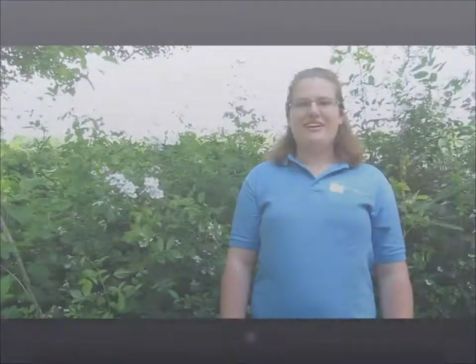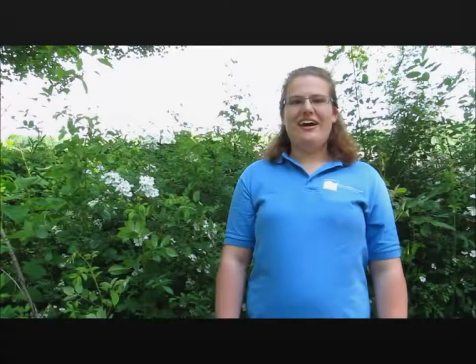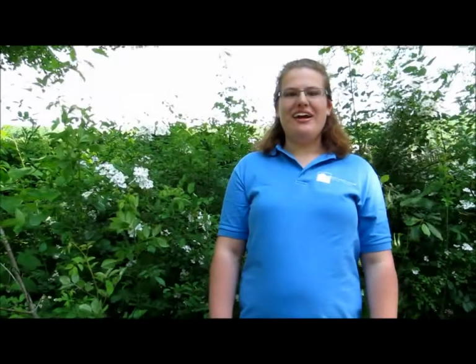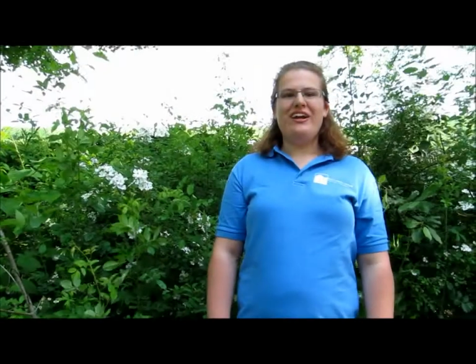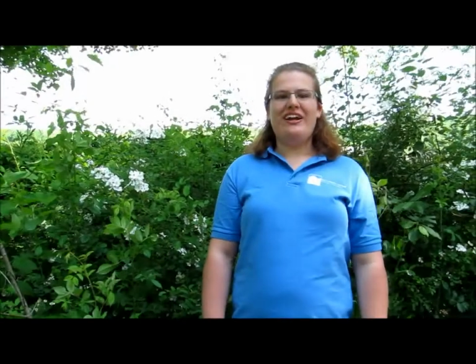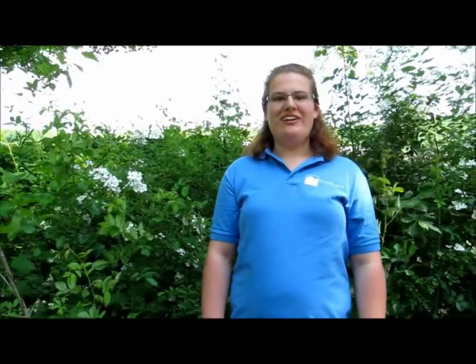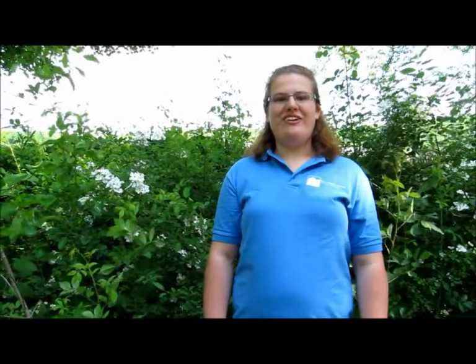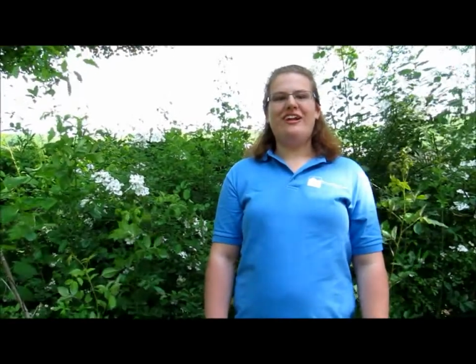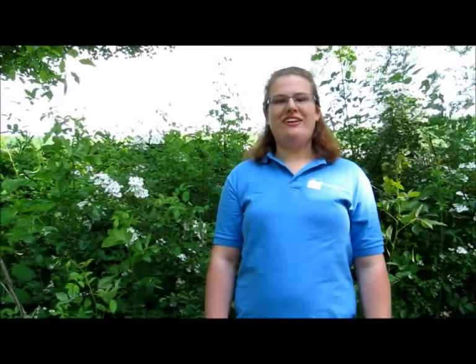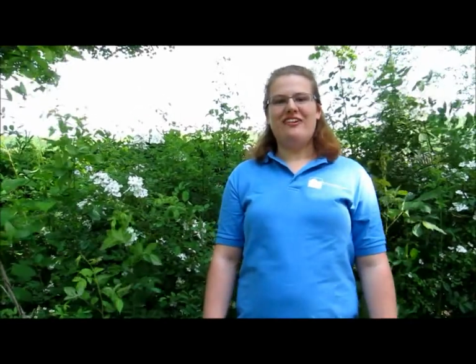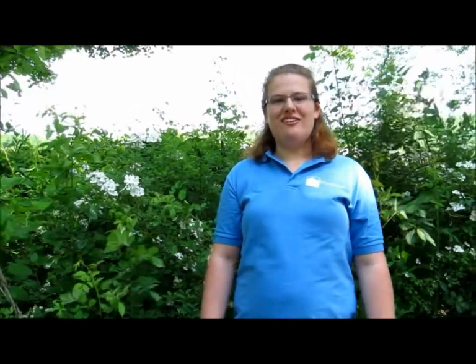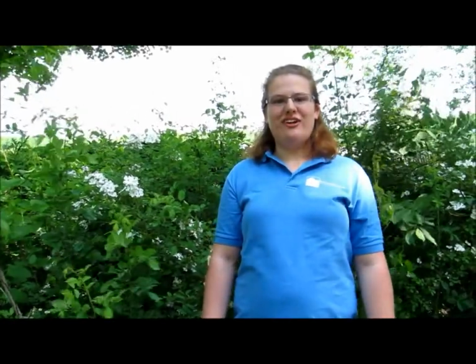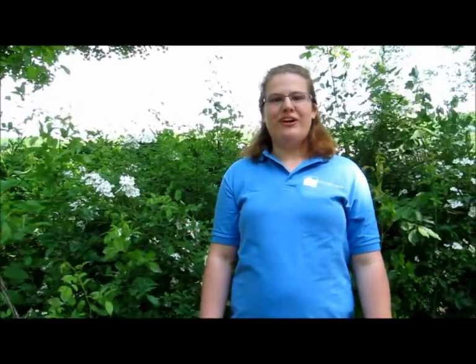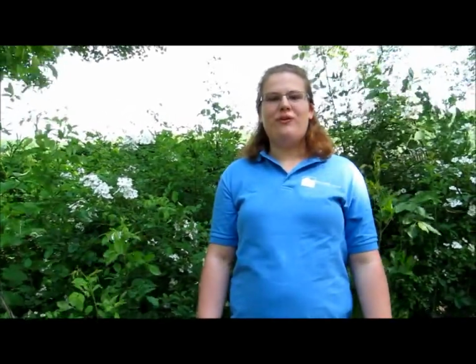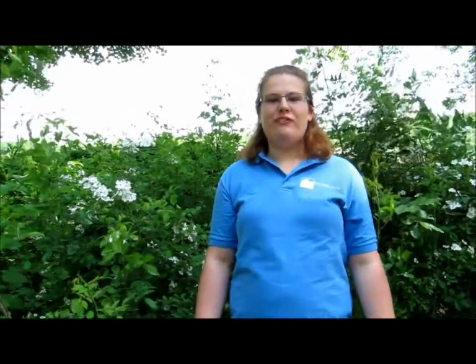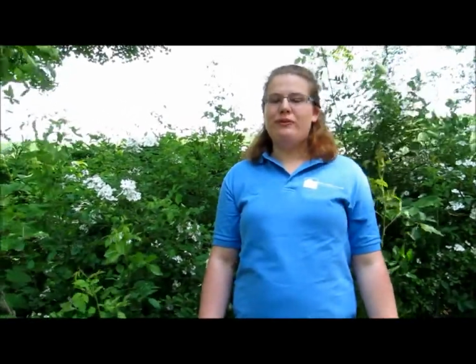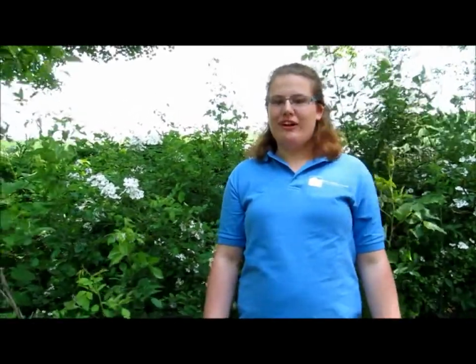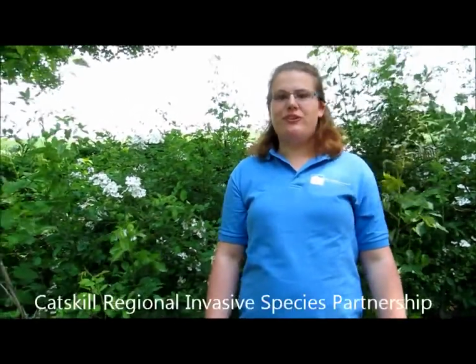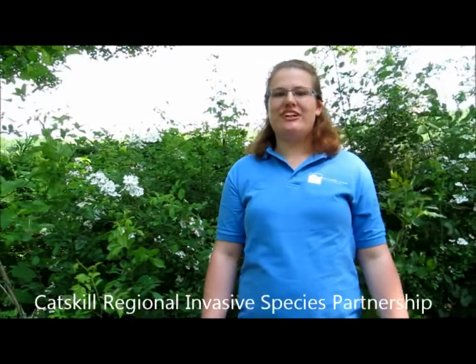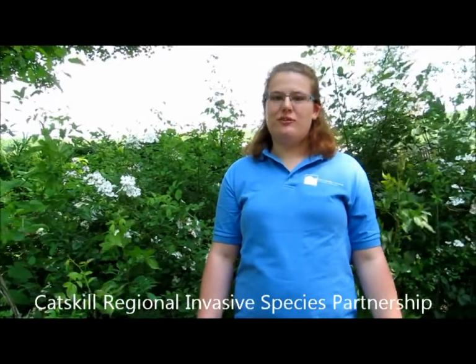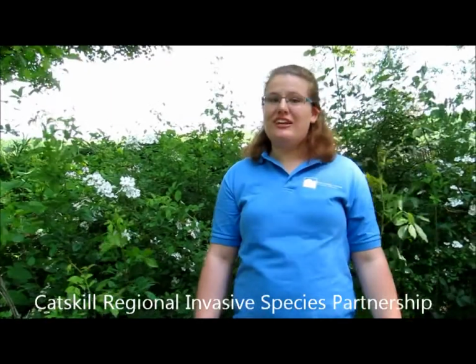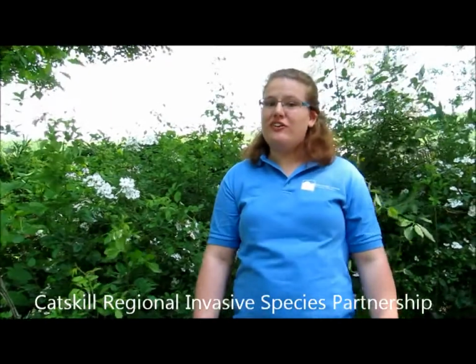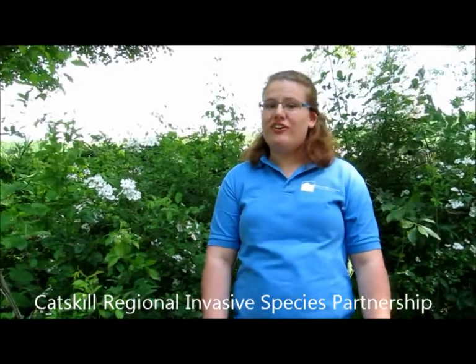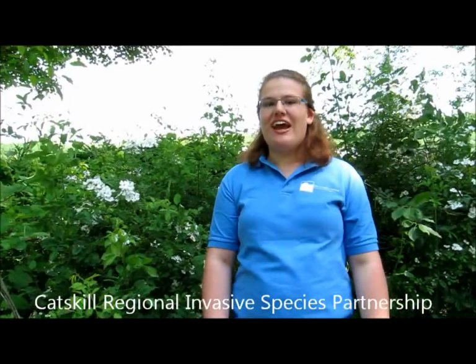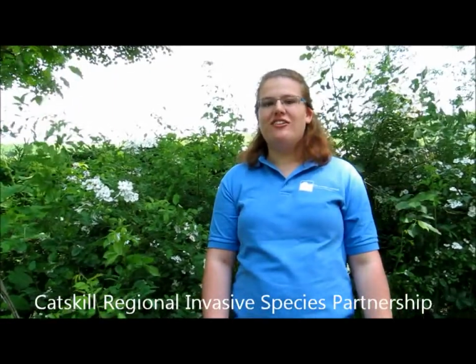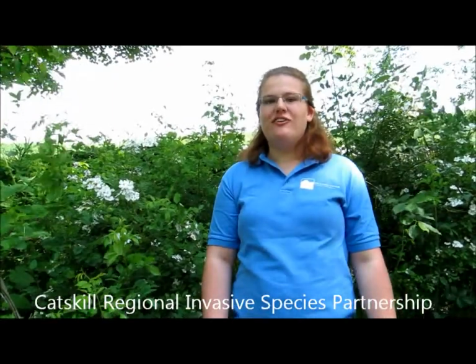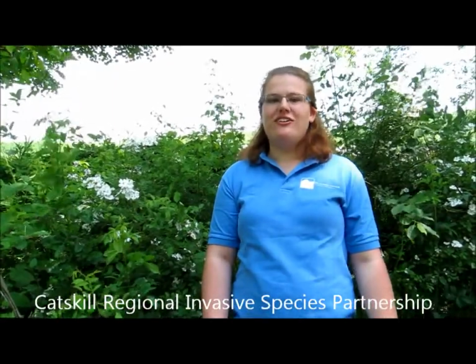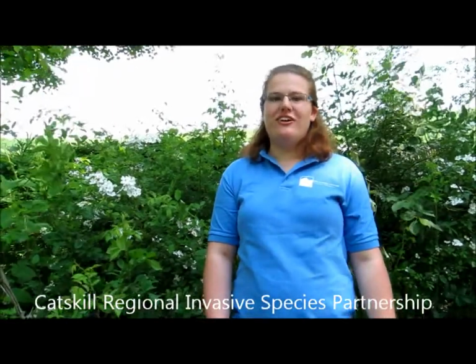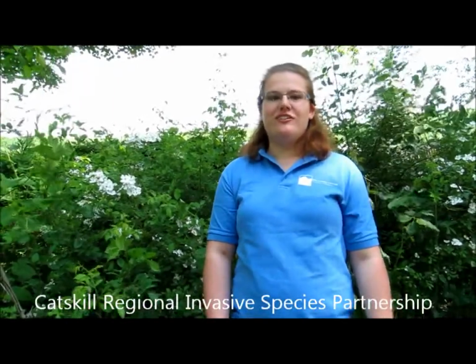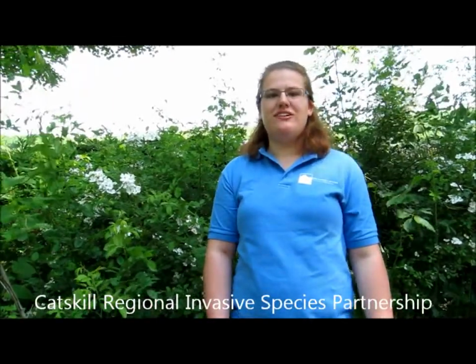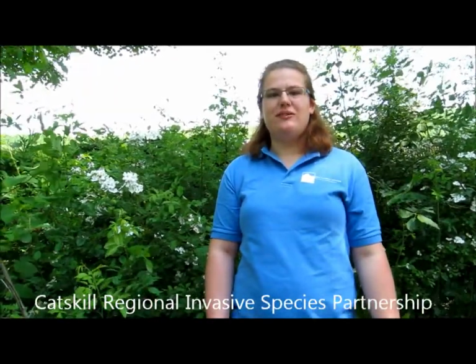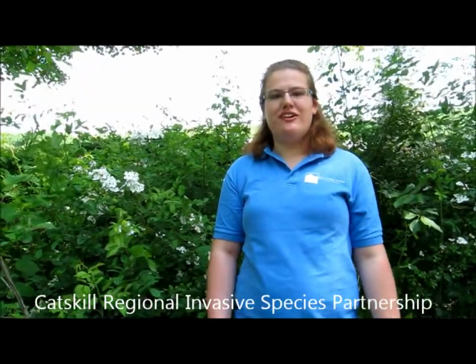Hi, I'm Carrie. I'm an intern at the Catskill Center working on one of their programs, CRISS, which stands for the Catskill Regional Invasive Species Partnership.